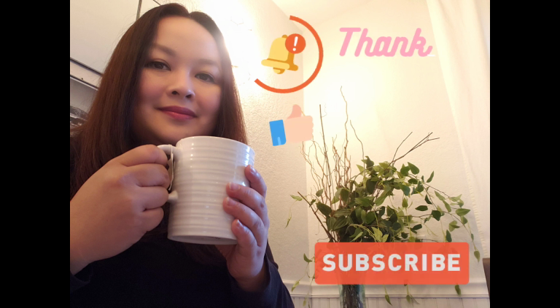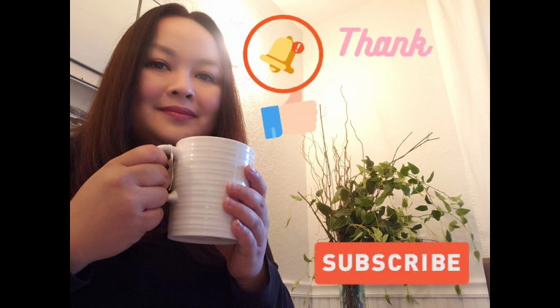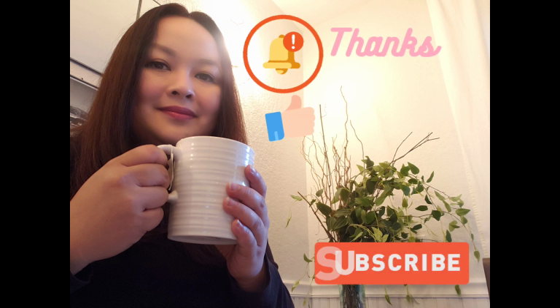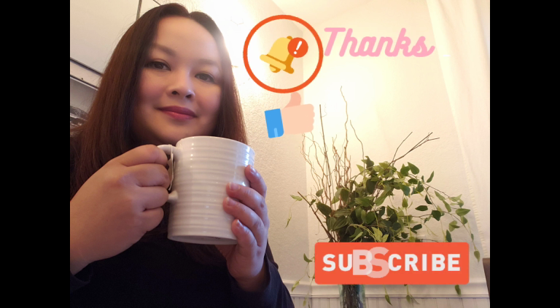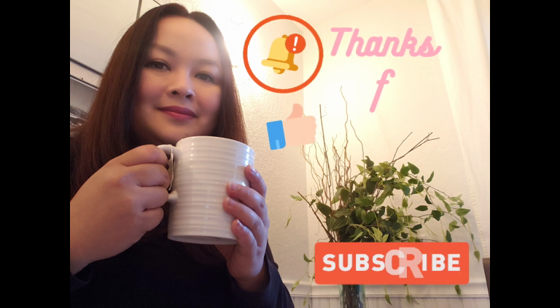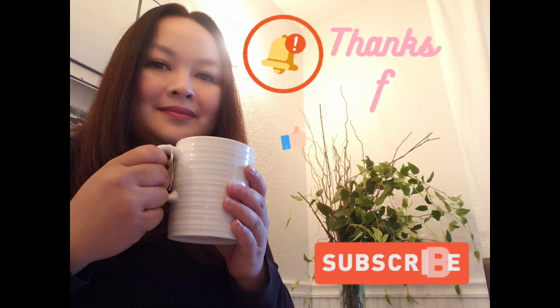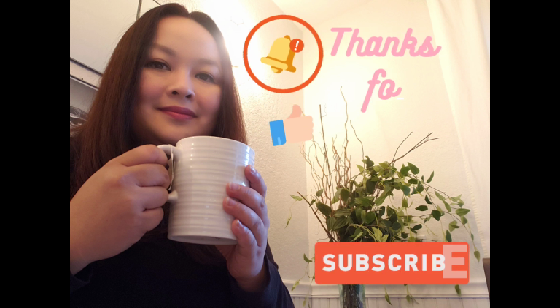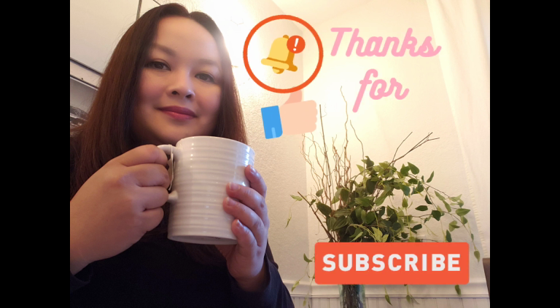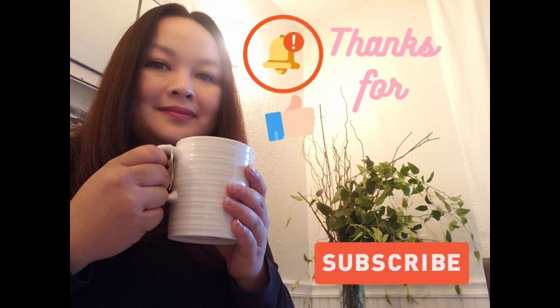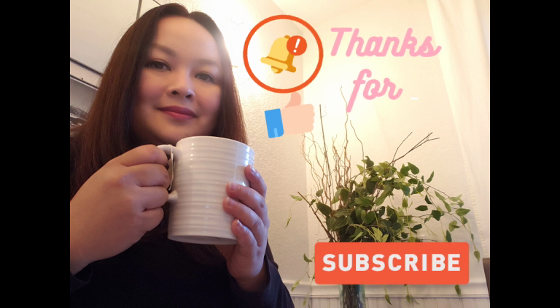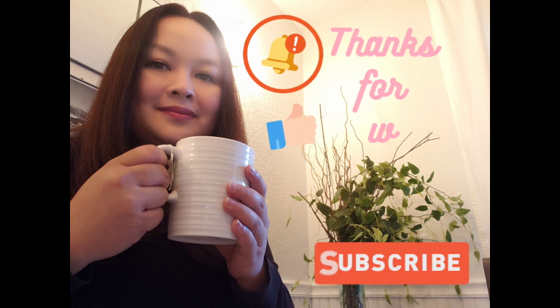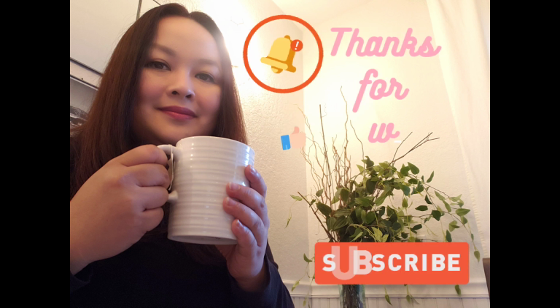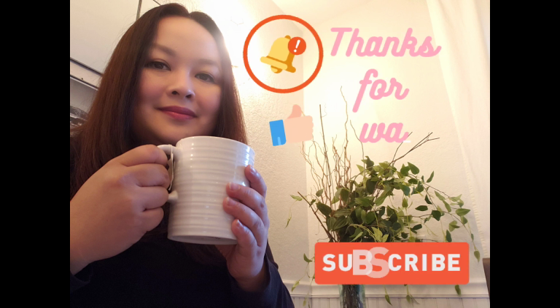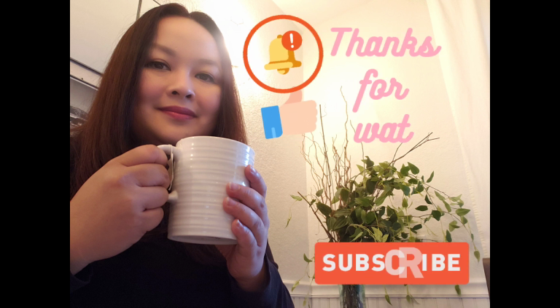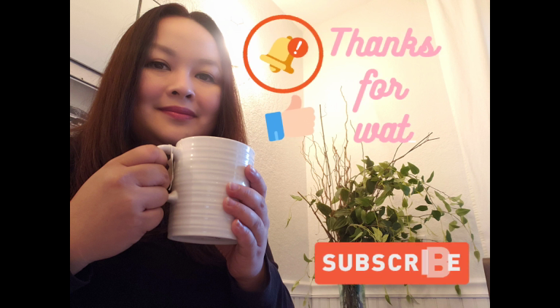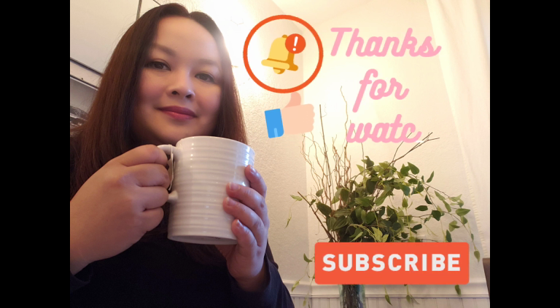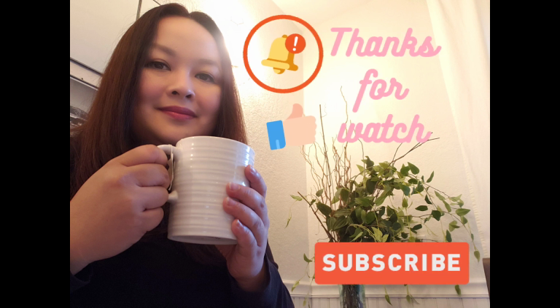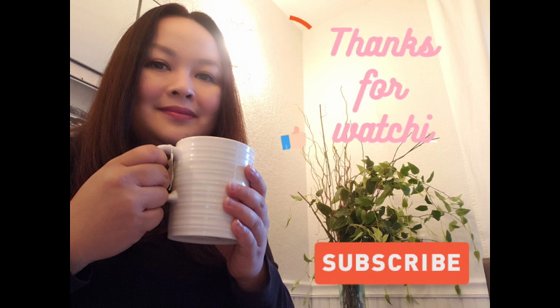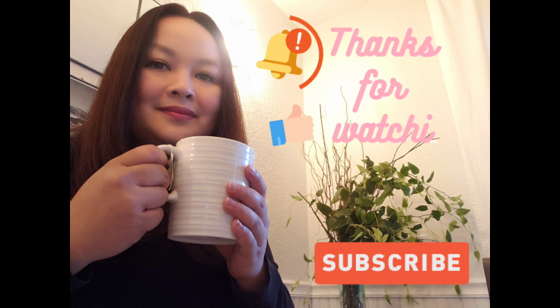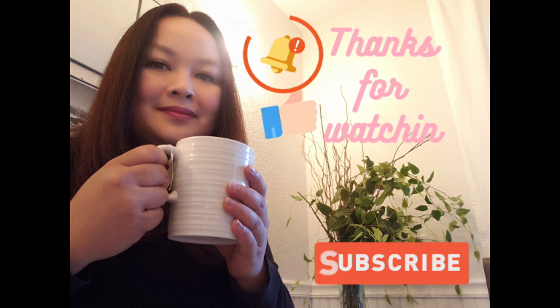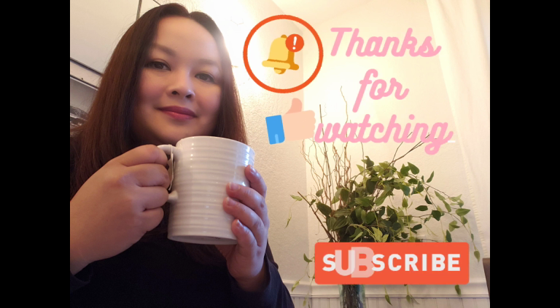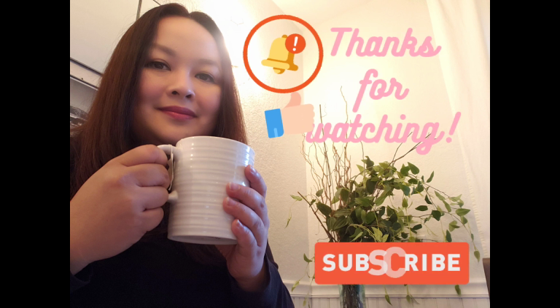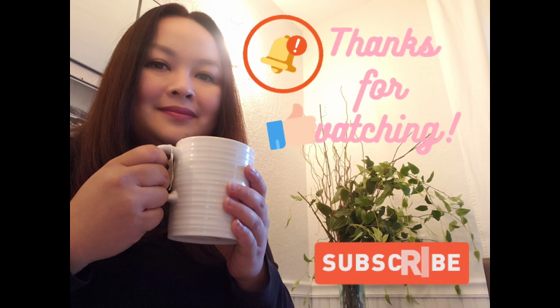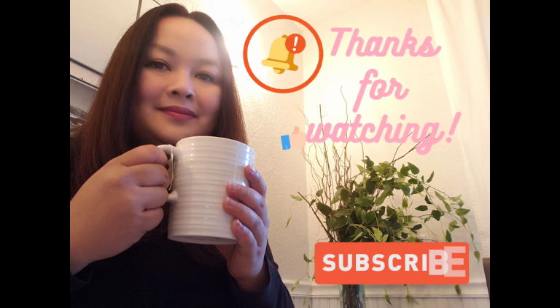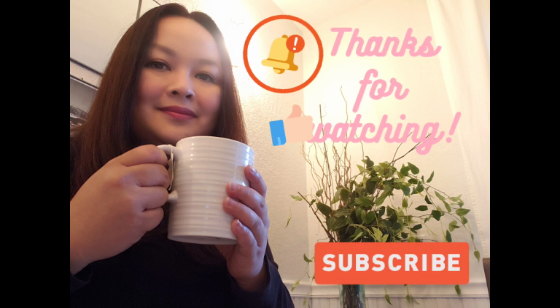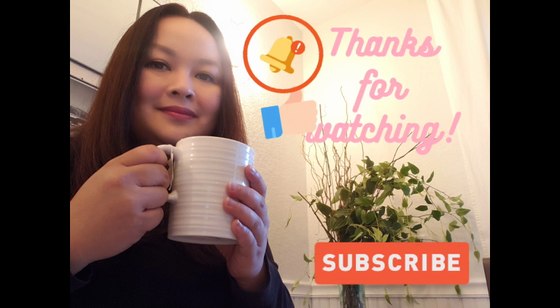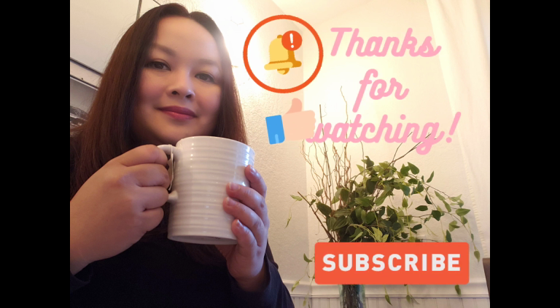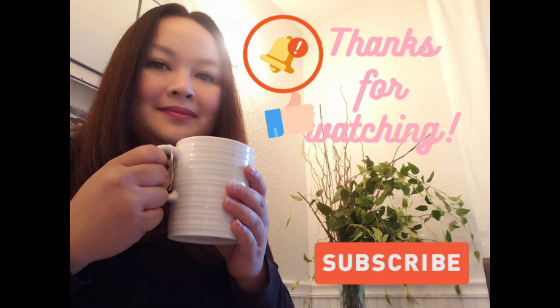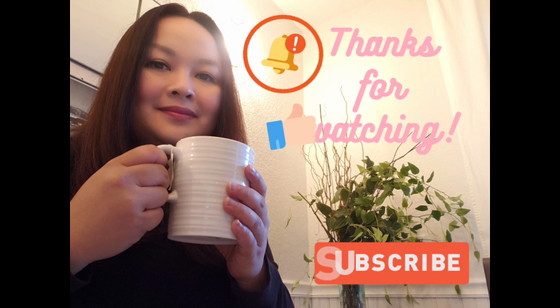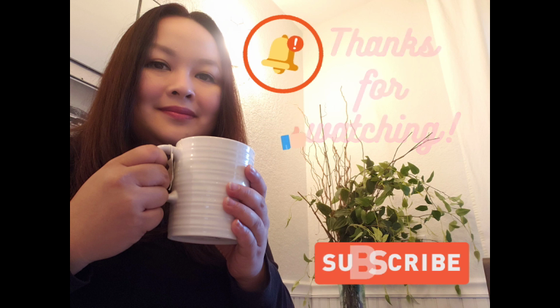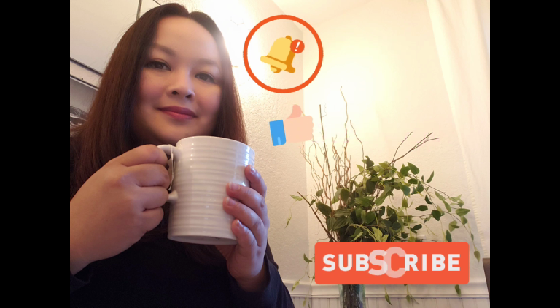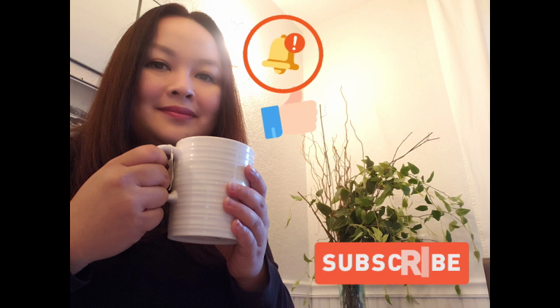Thanks for watching. Don't forget to like, subscribe, and click the notification bell.